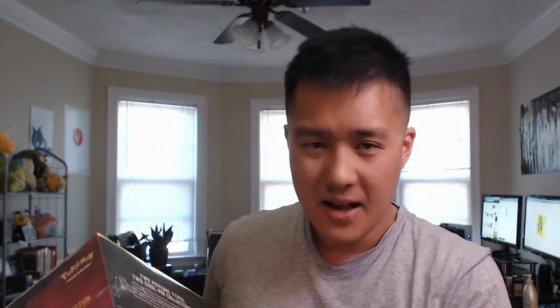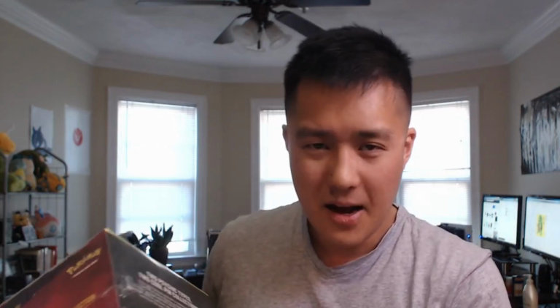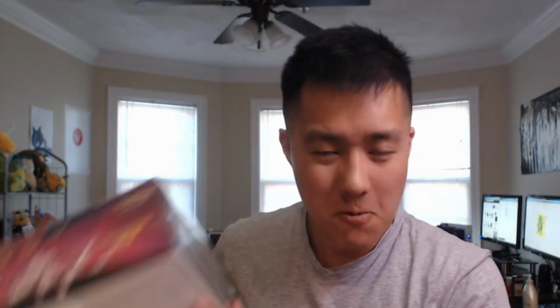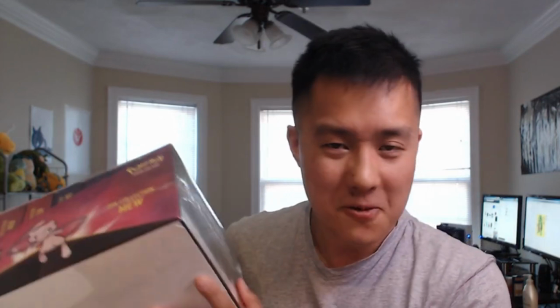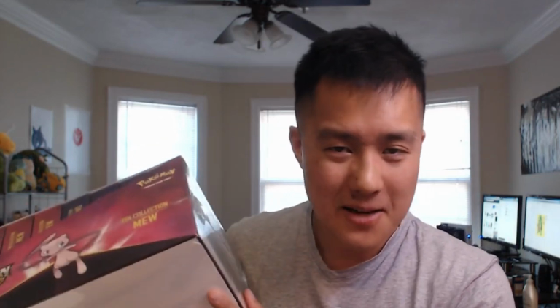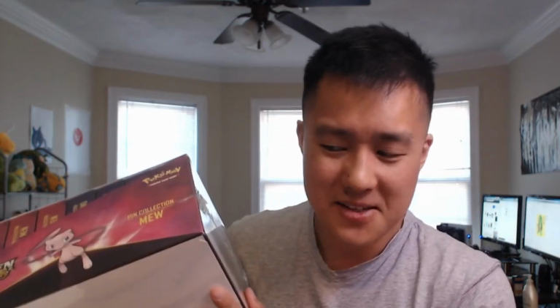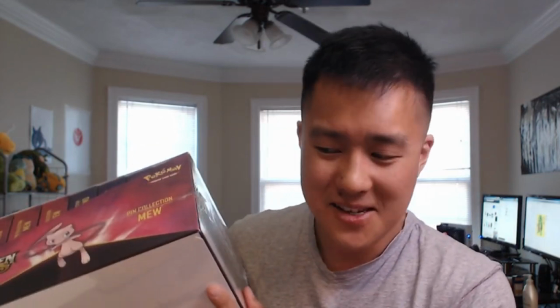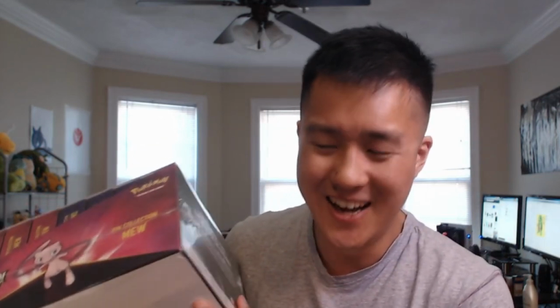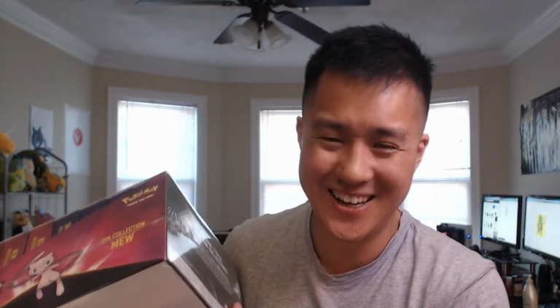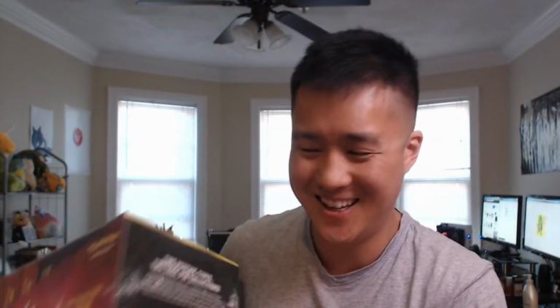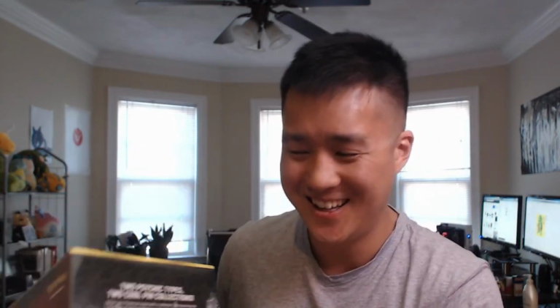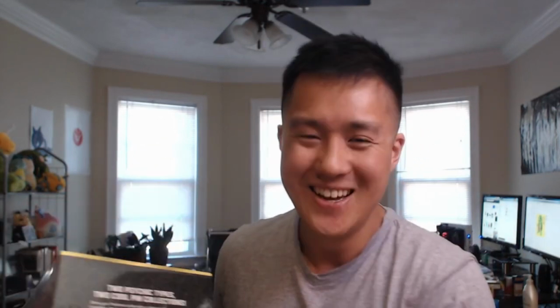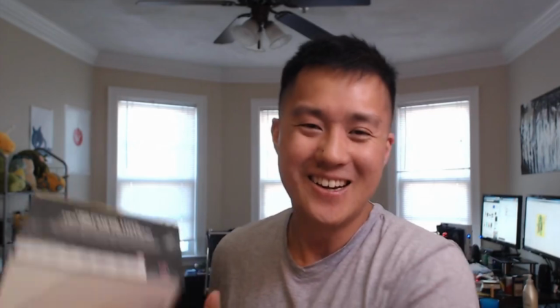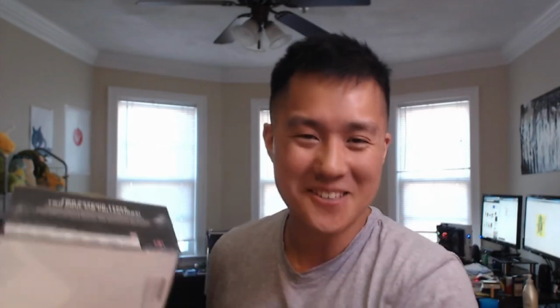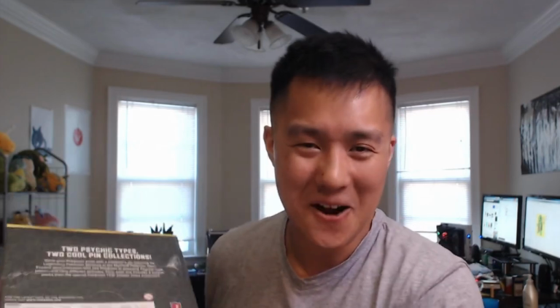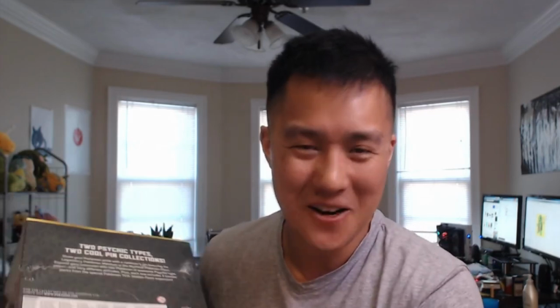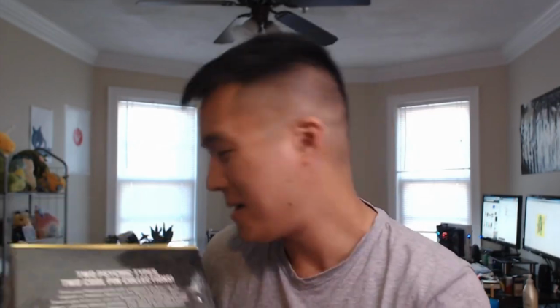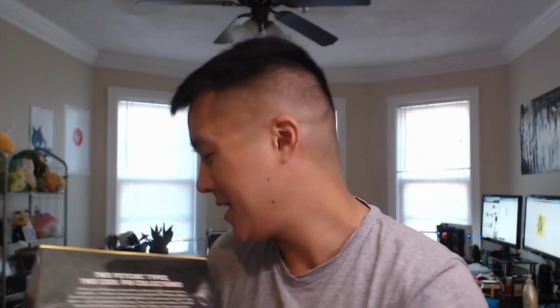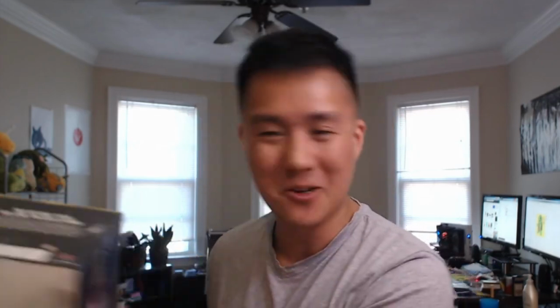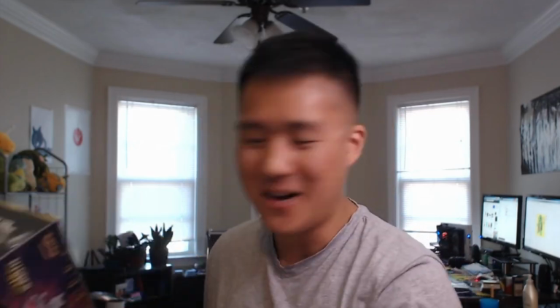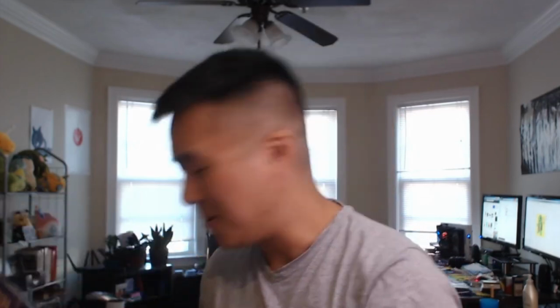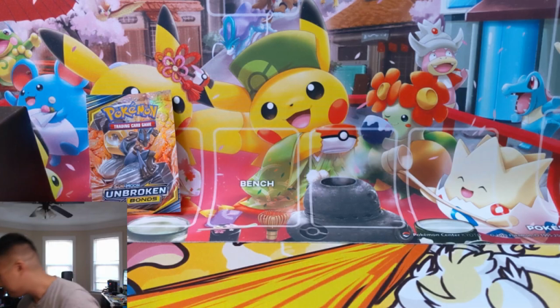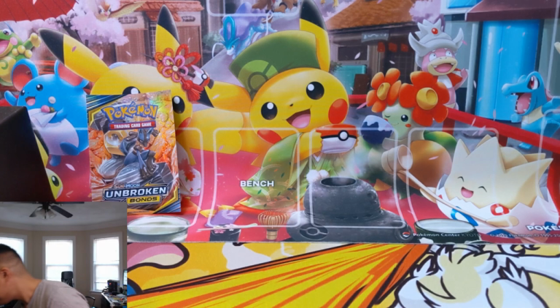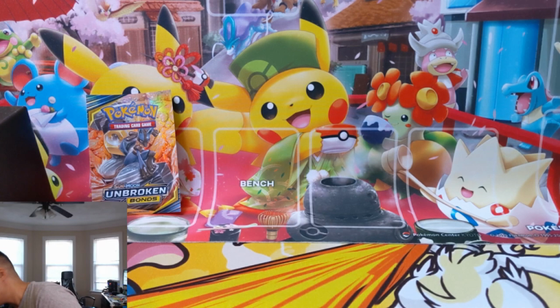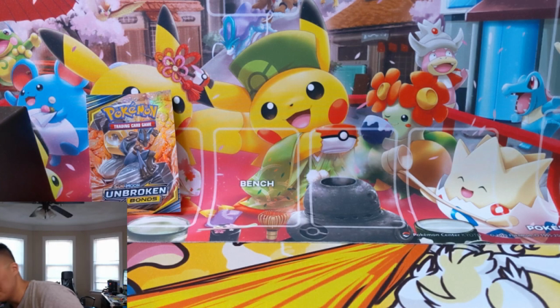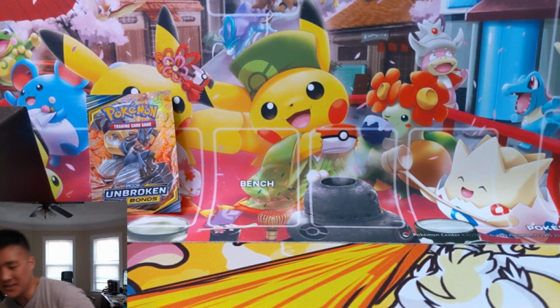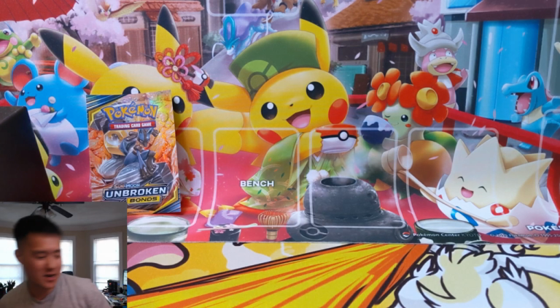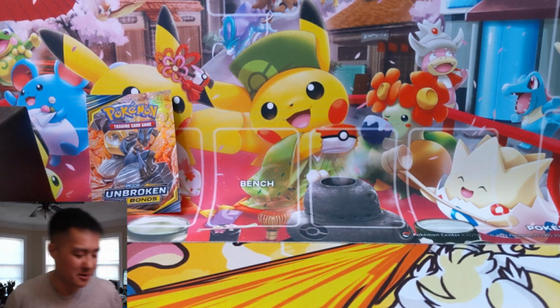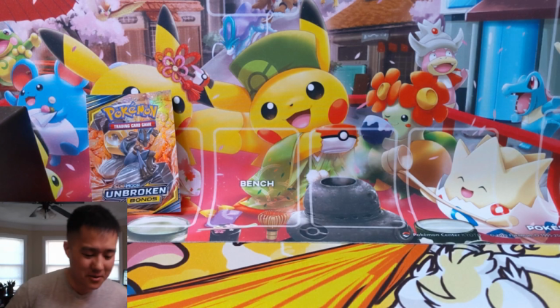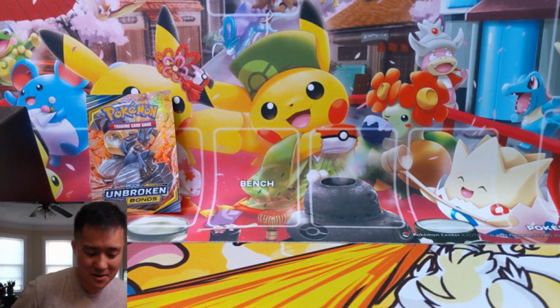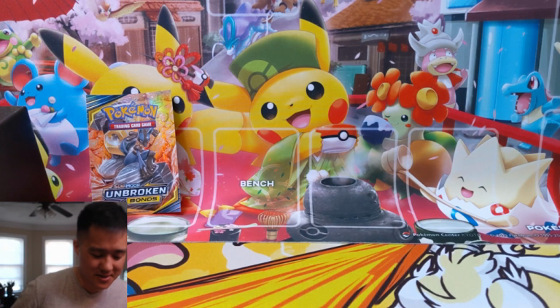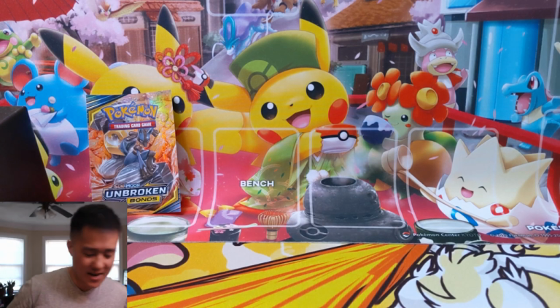In case you didn't know, this is what a case of the pin collection box looks like. I really want to keep this sealed. Not sure how well that plan will go, but I'm going to put this off to the side.